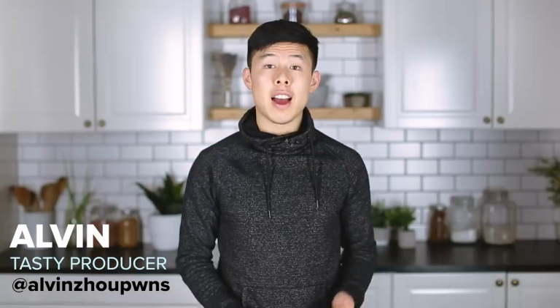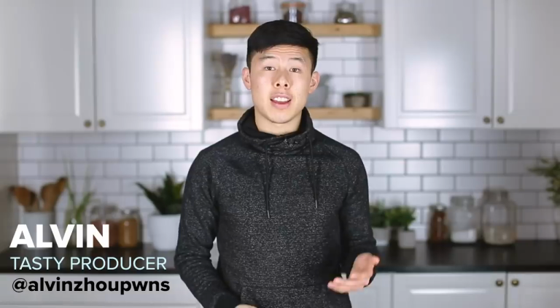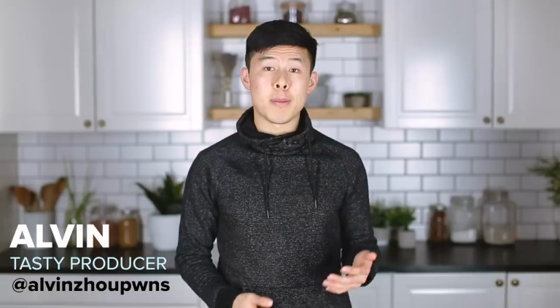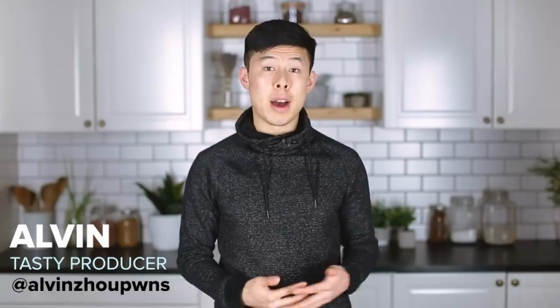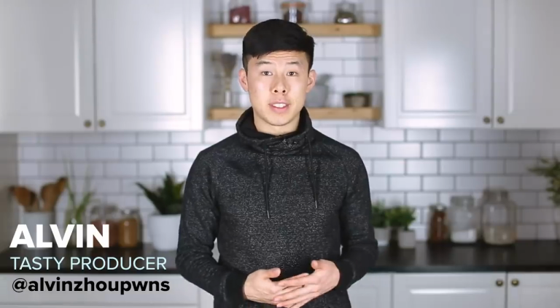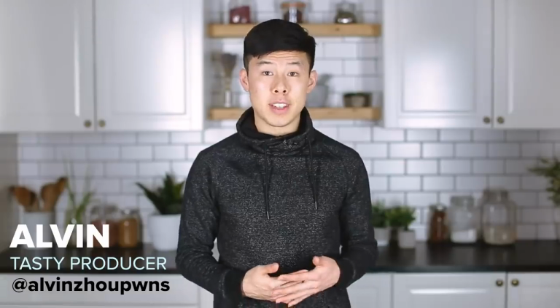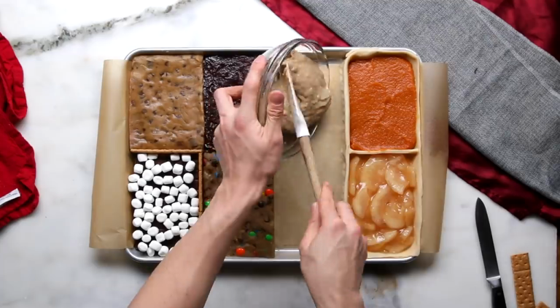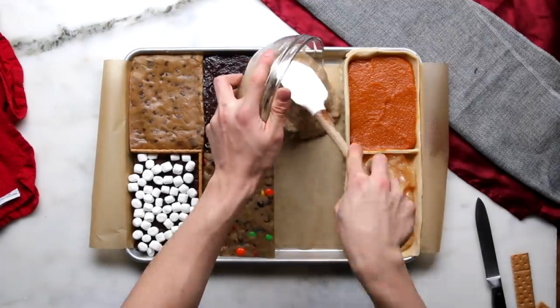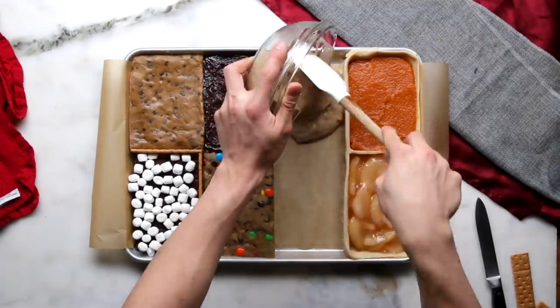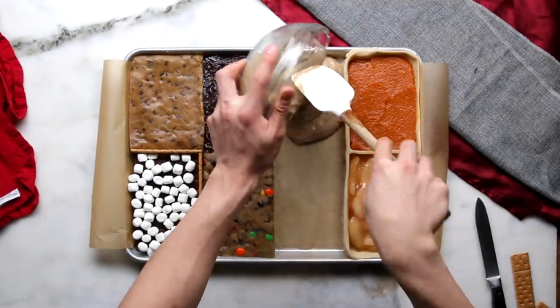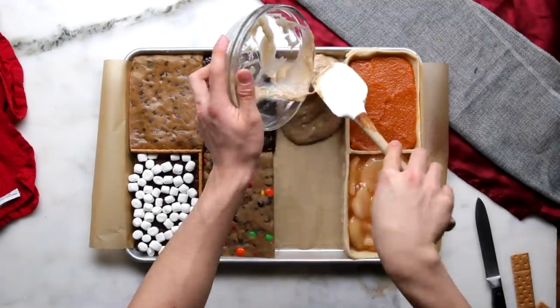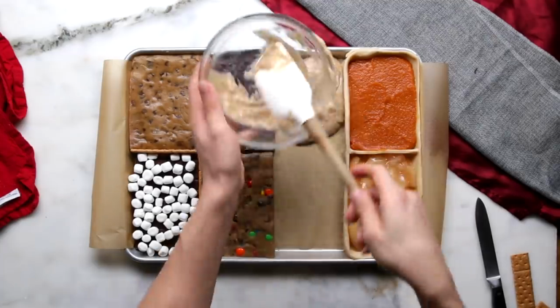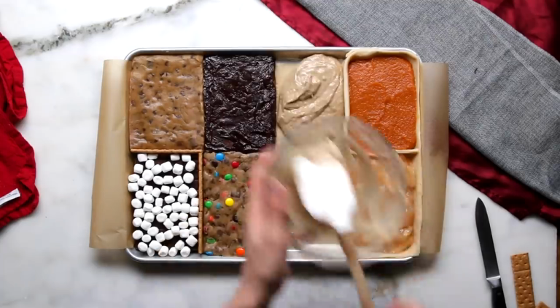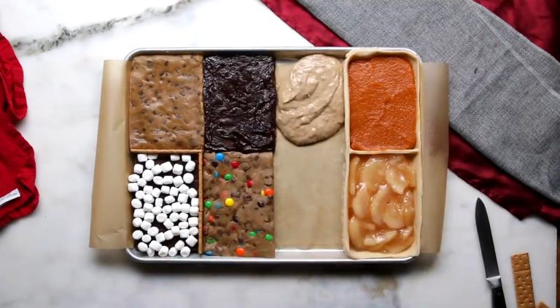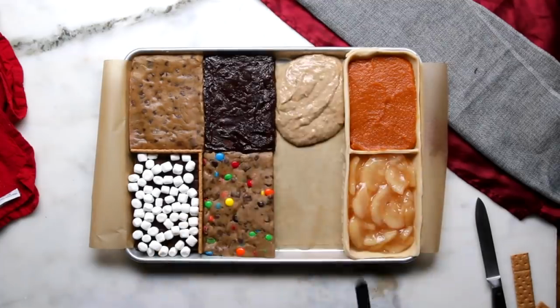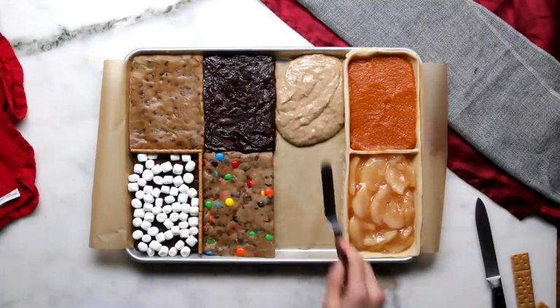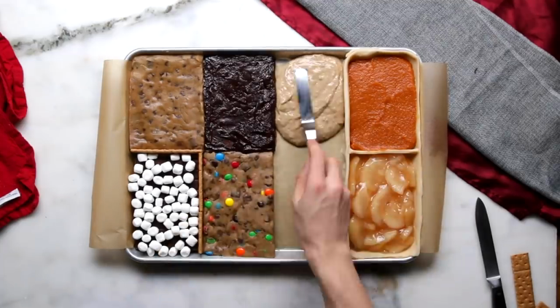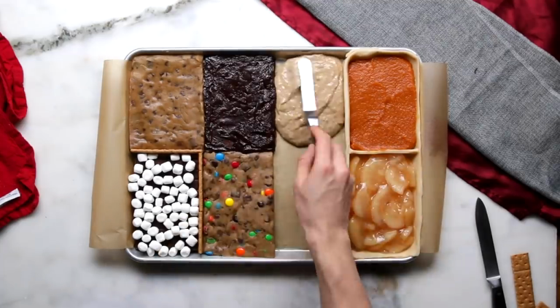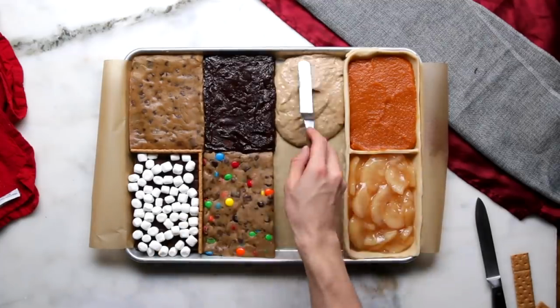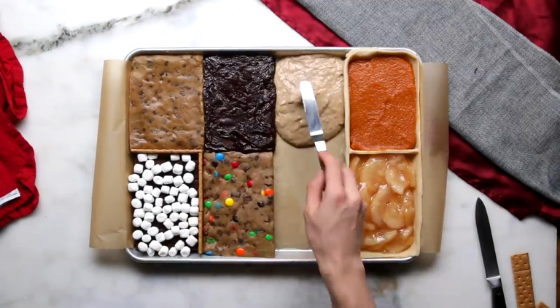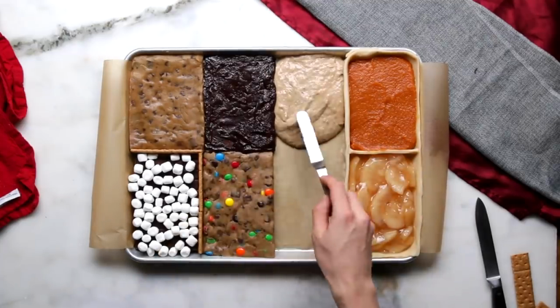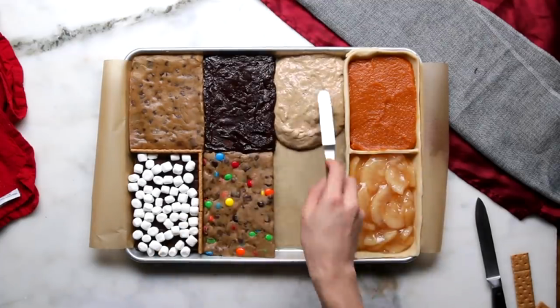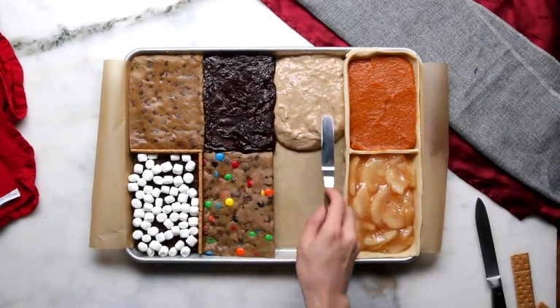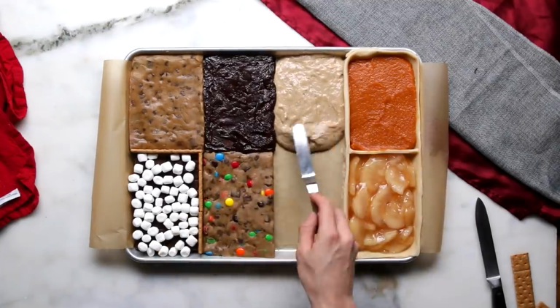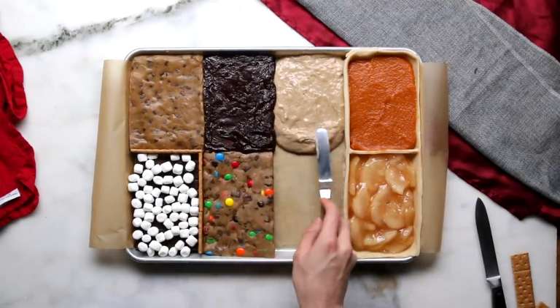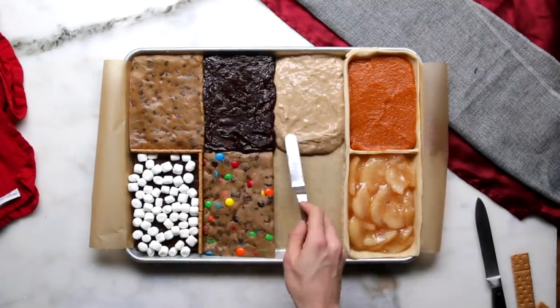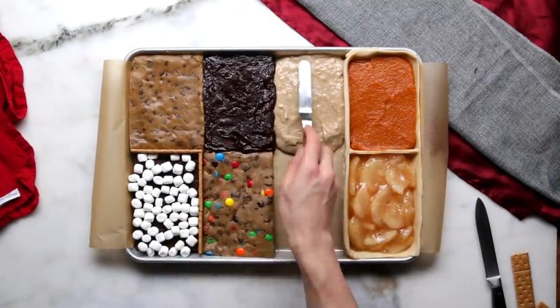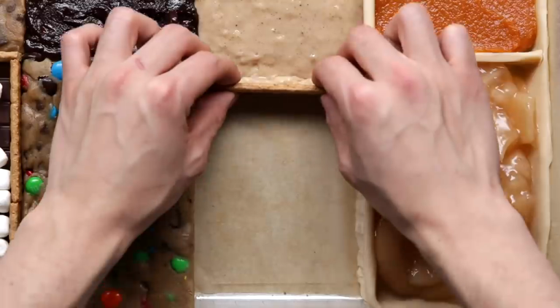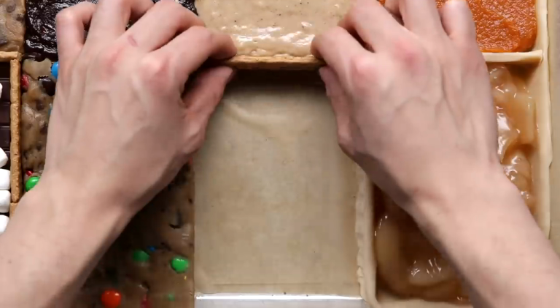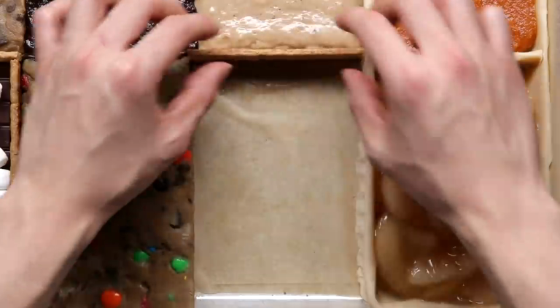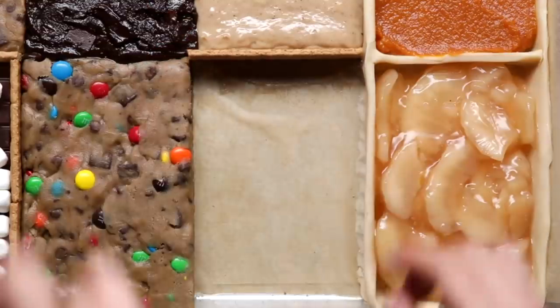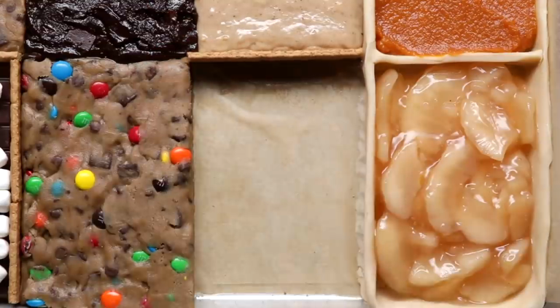Hi, I'm Alvin, and today I'm going to be showing you how I came up with my recipe for eight desserts in one sheet pan.